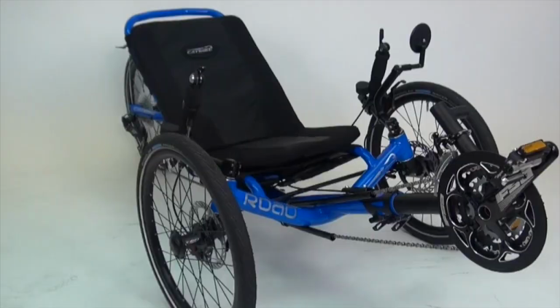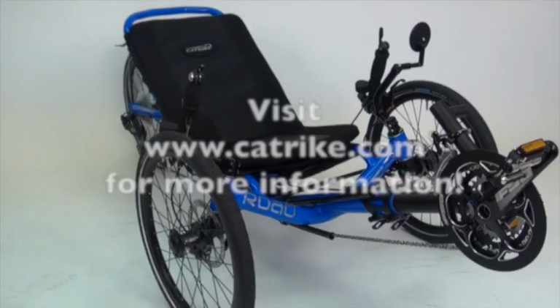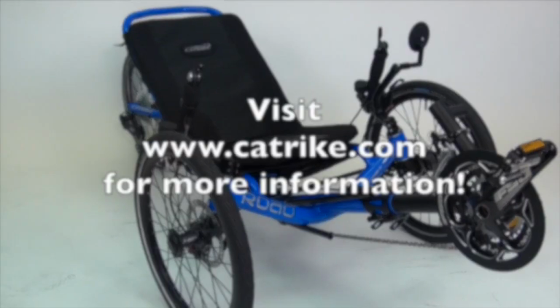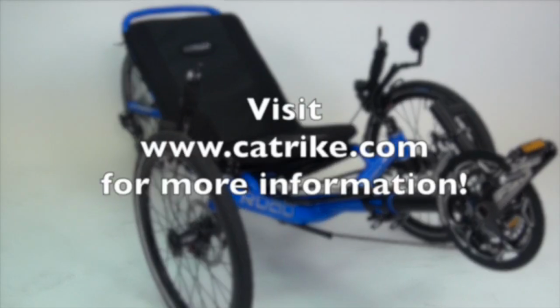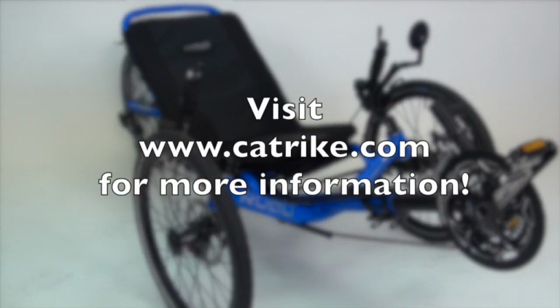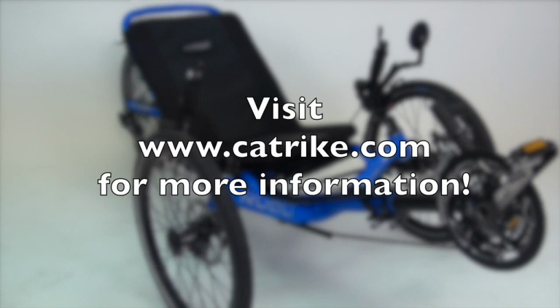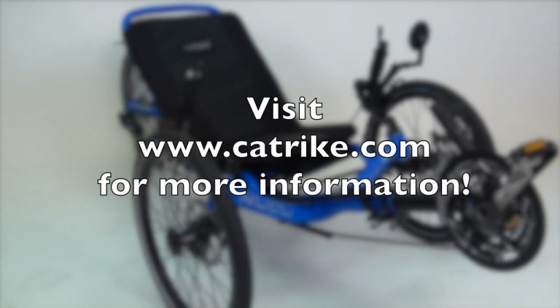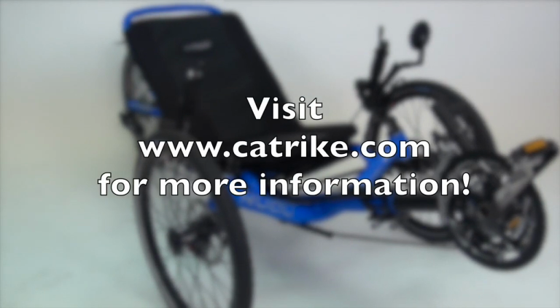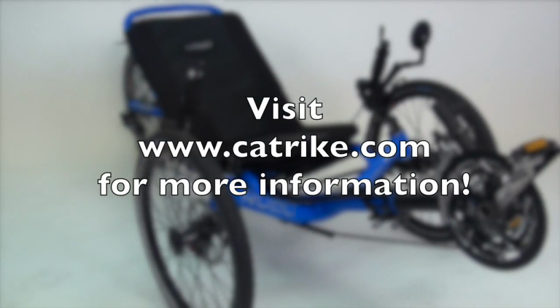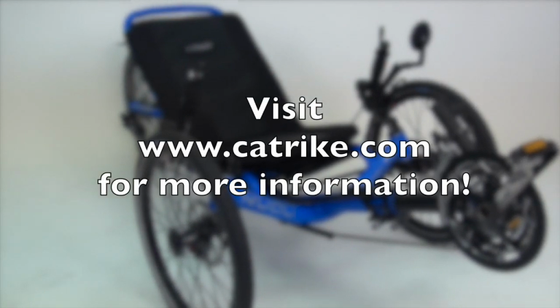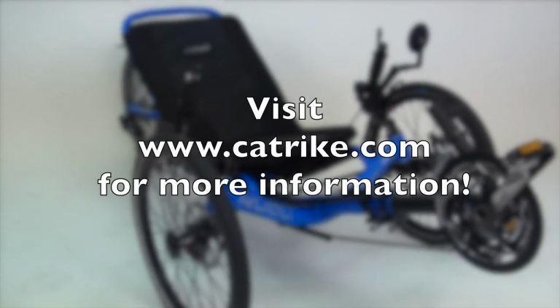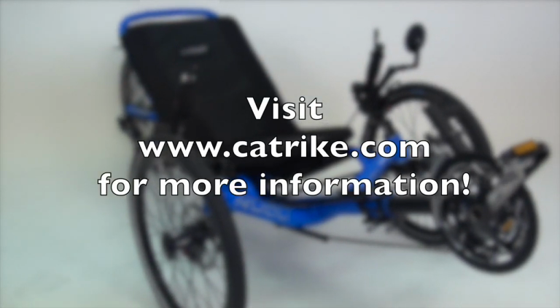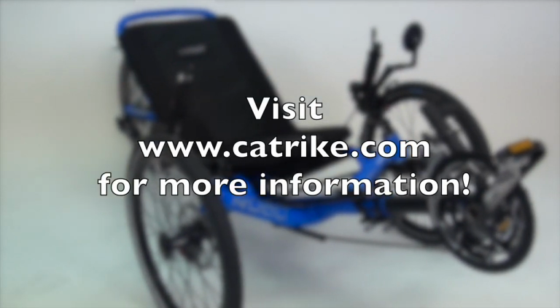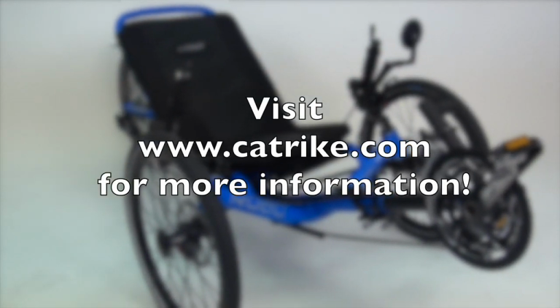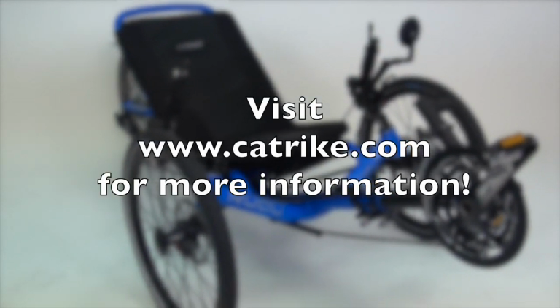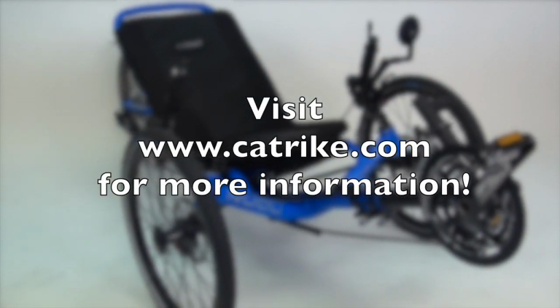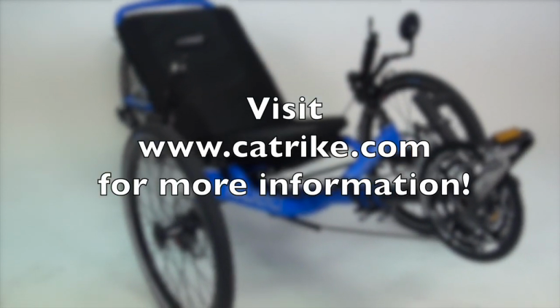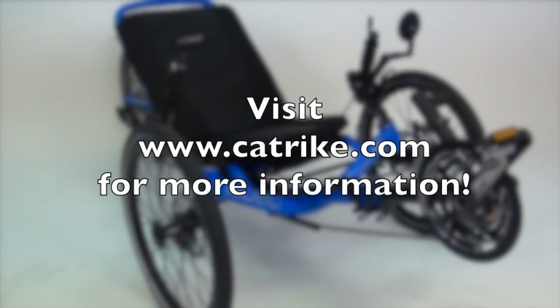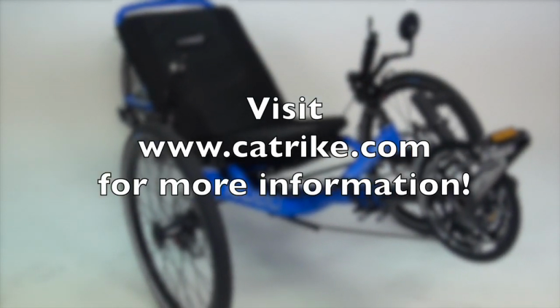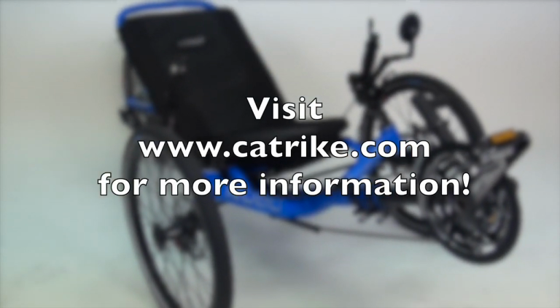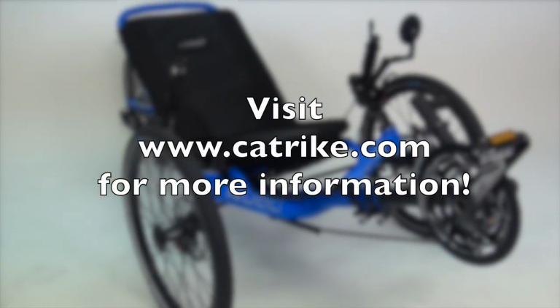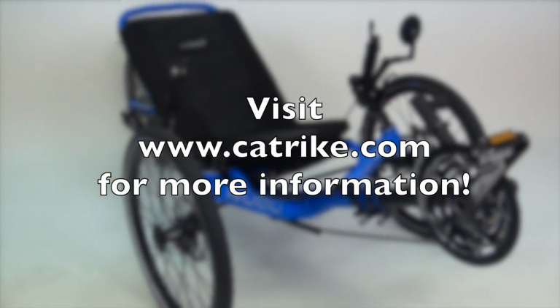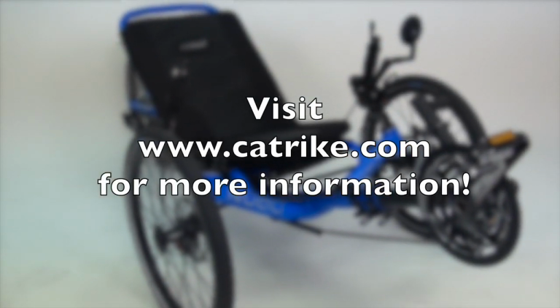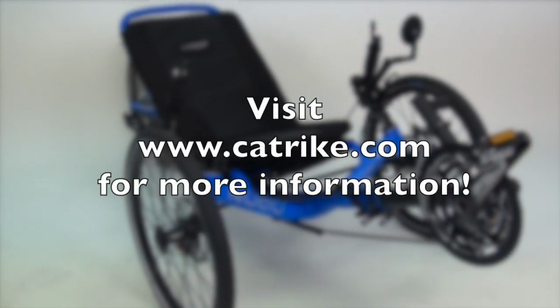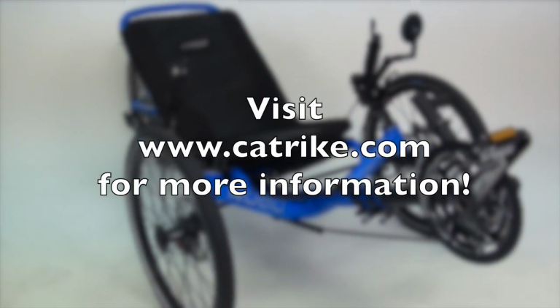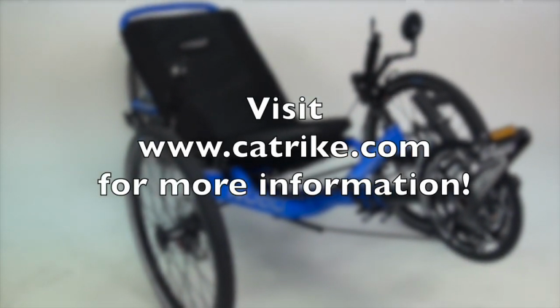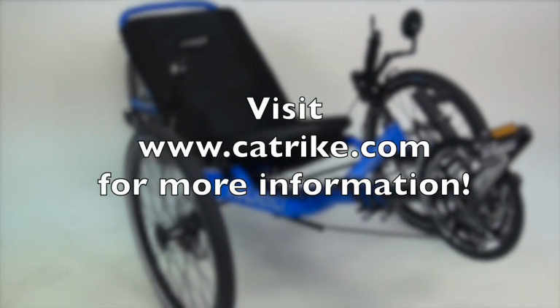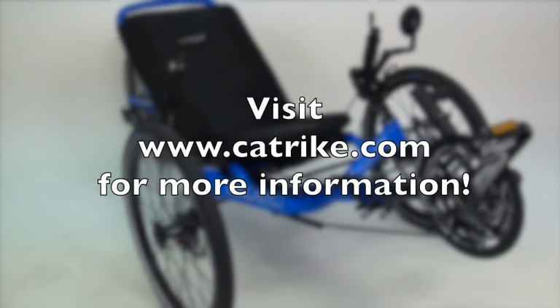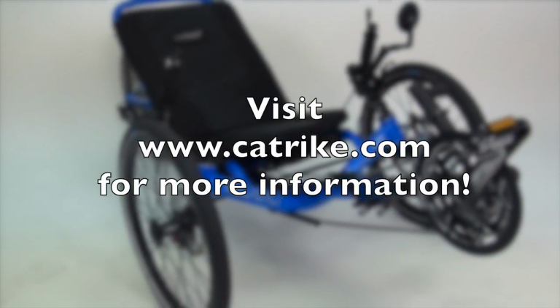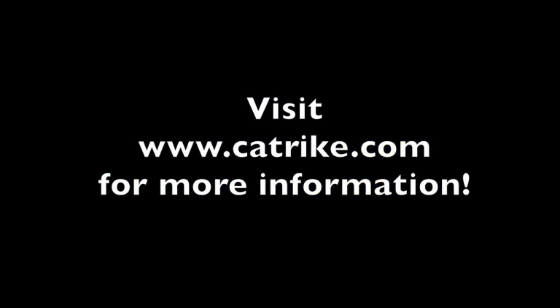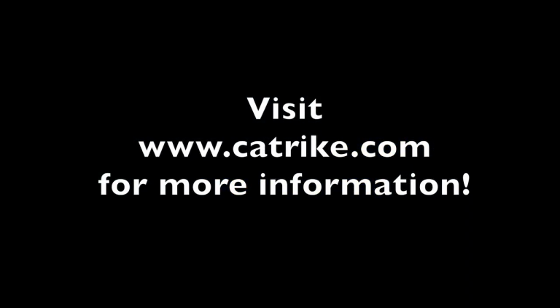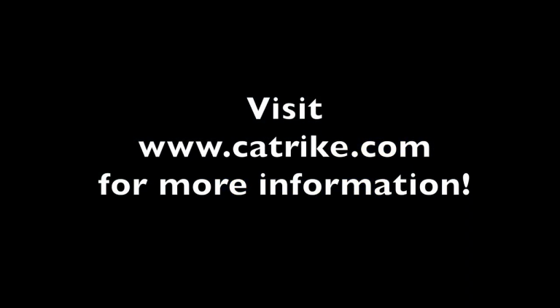You can visit one of our cat trike dealers or visit our website to research which cat trike would be best for you.